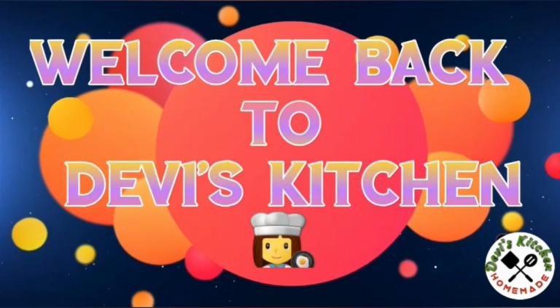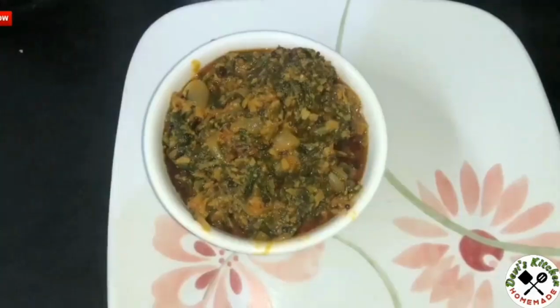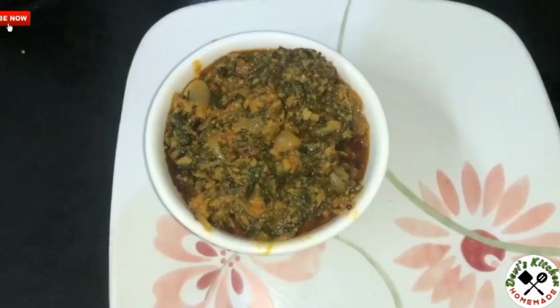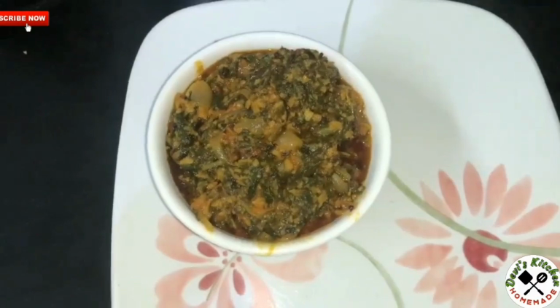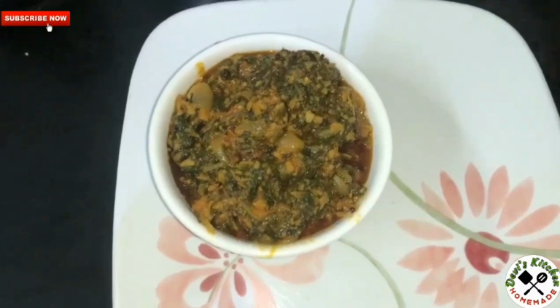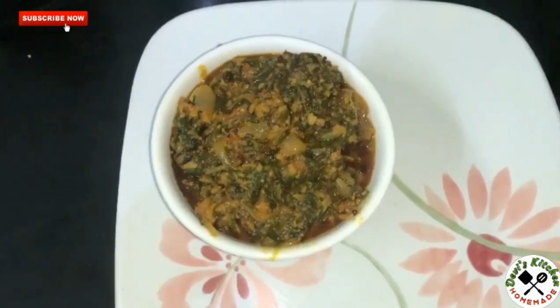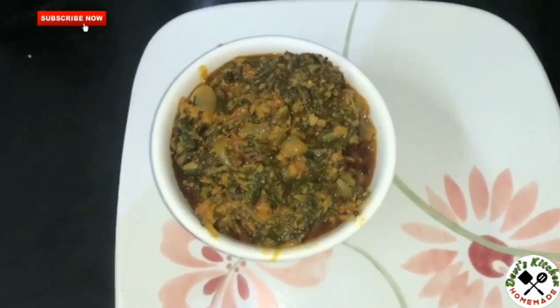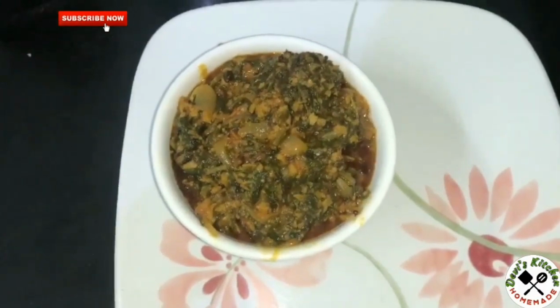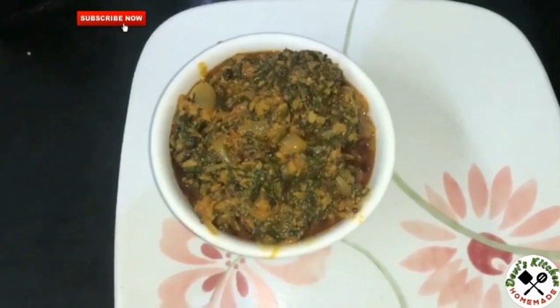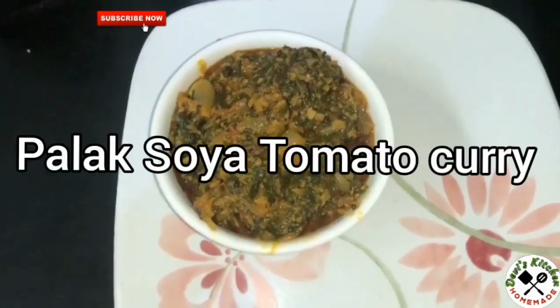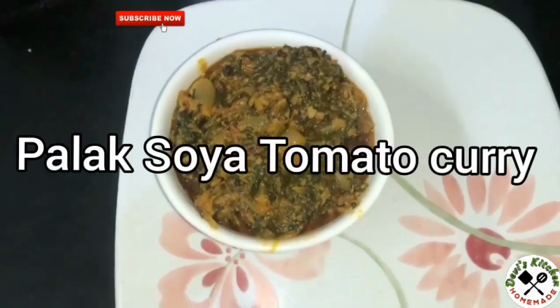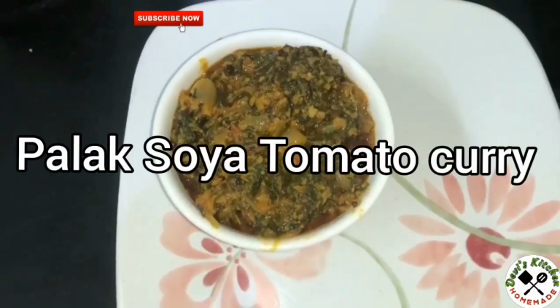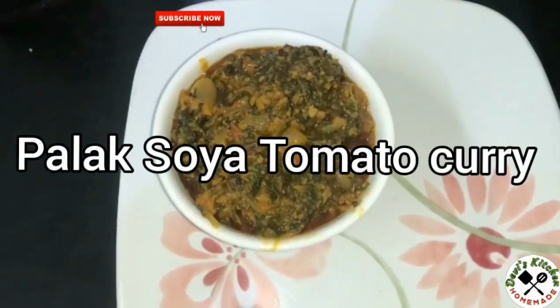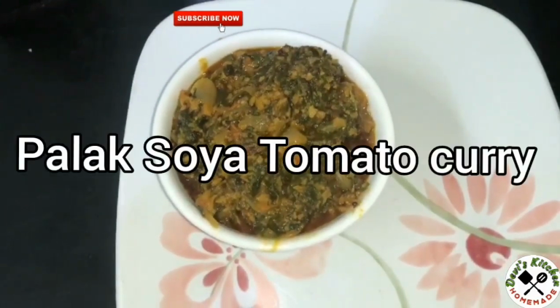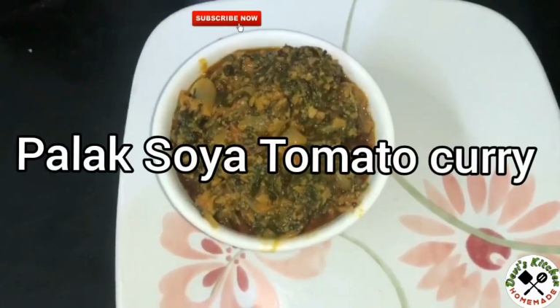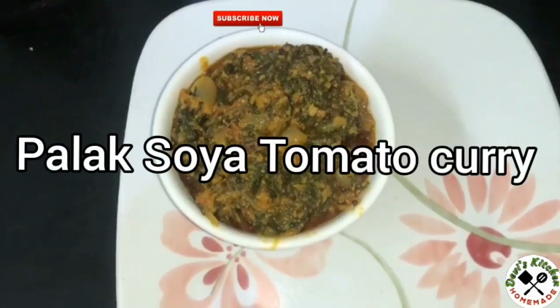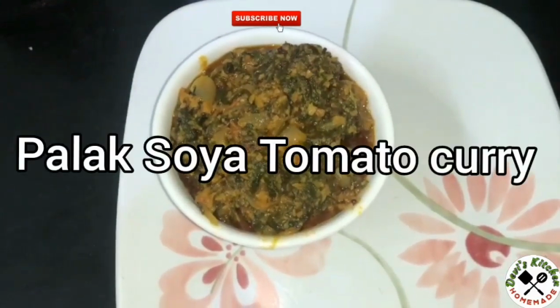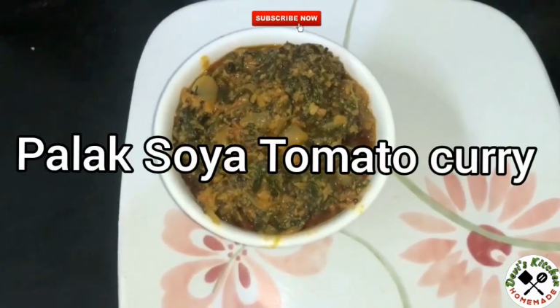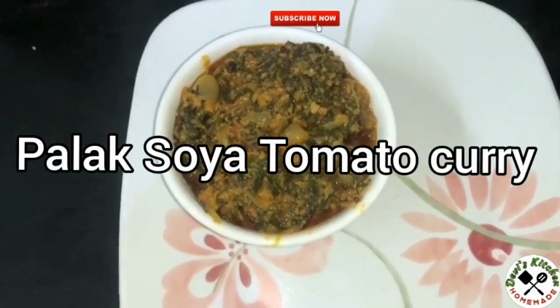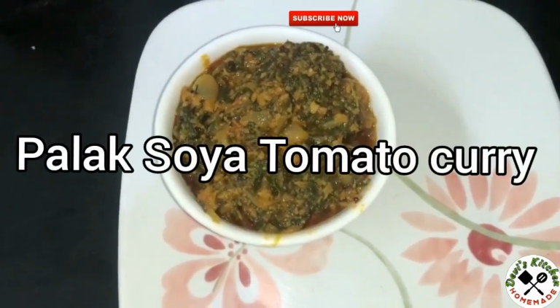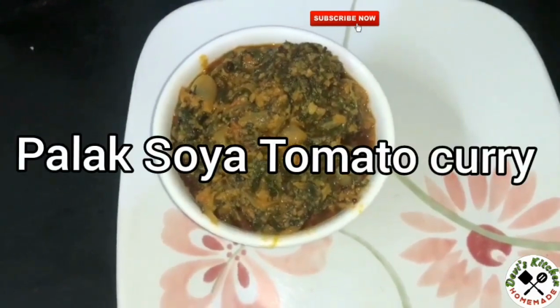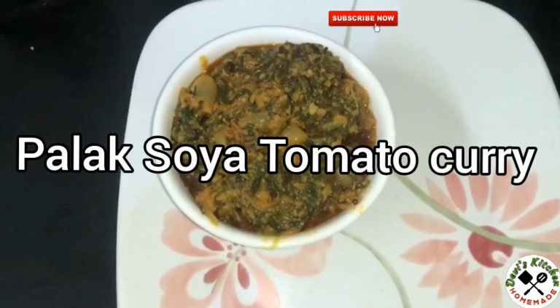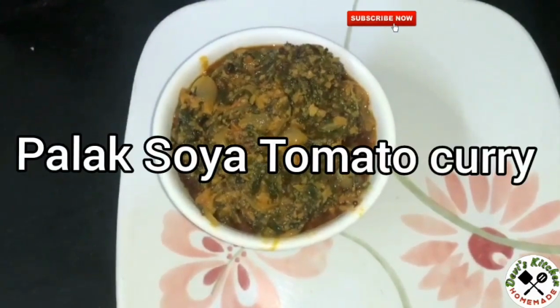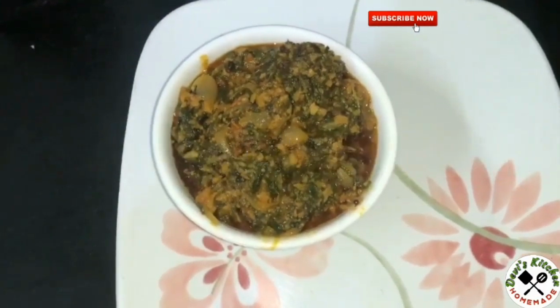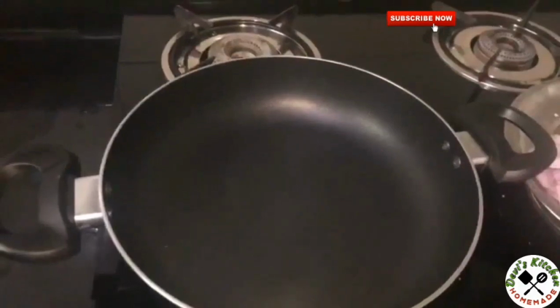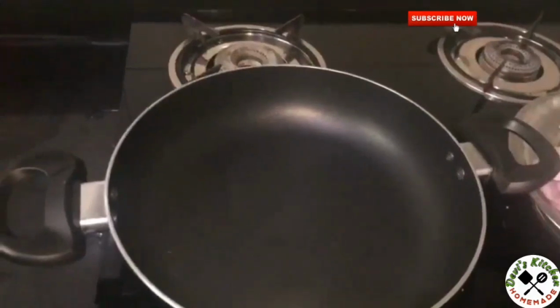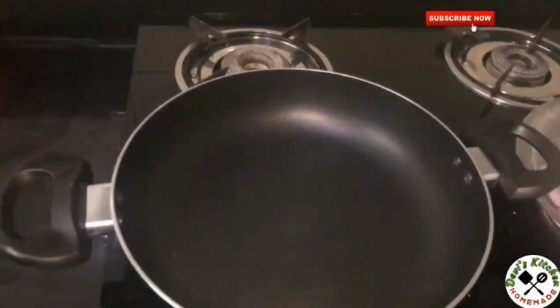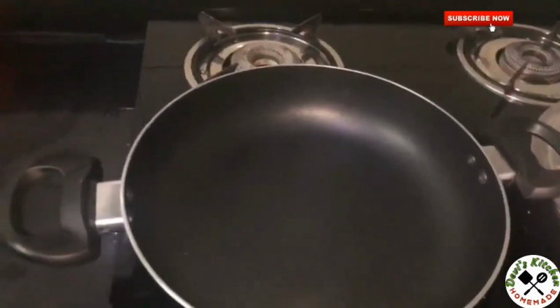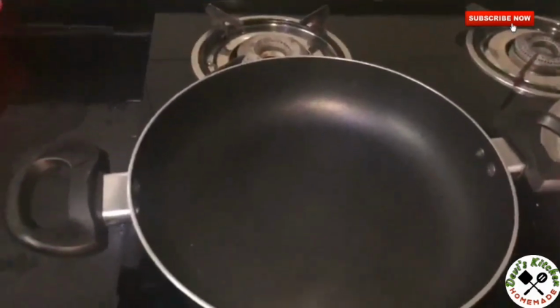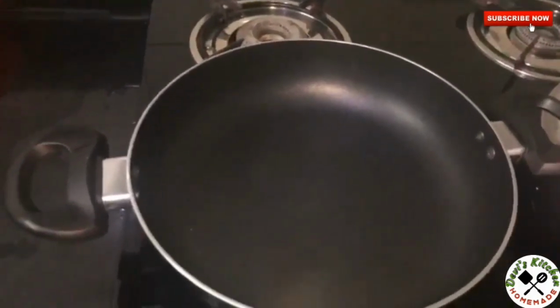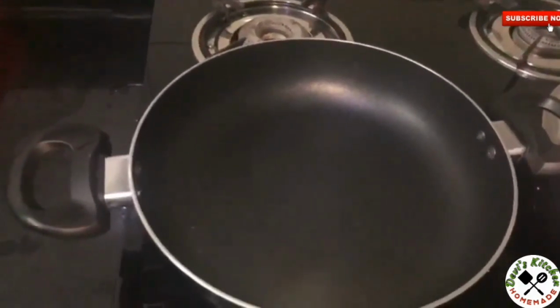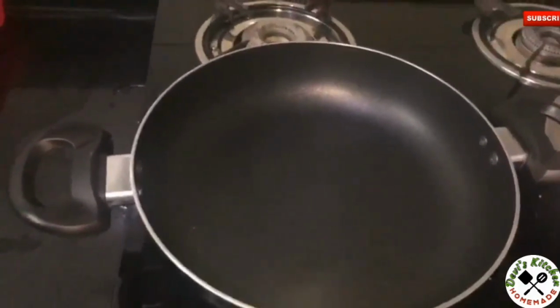Welcome back to Devi's kitchen. Today we are preparing Palak Soya Tomato Curry. Let's start the preparation.